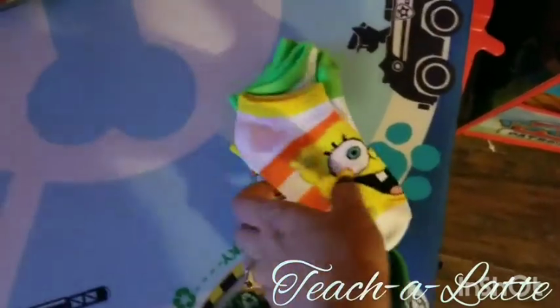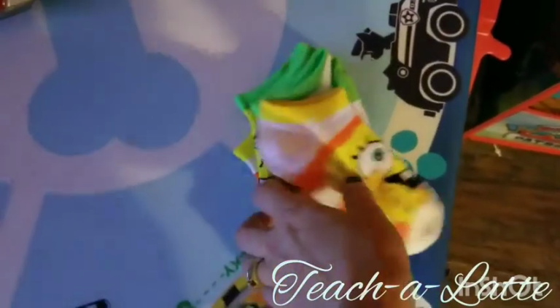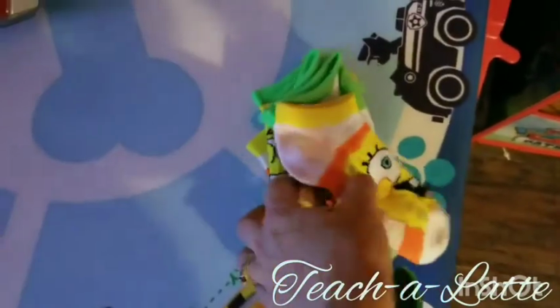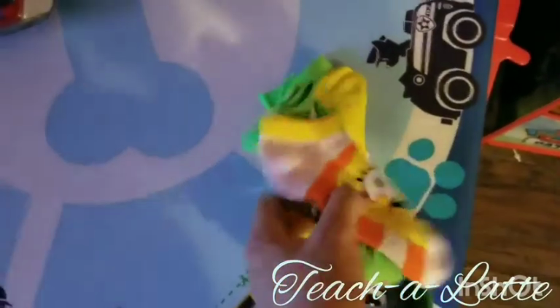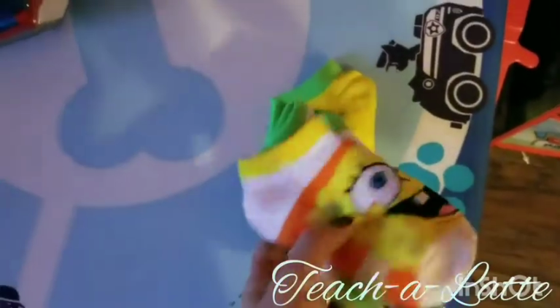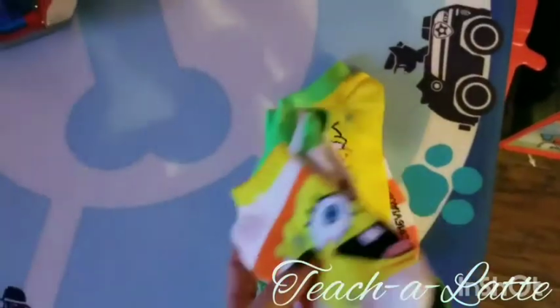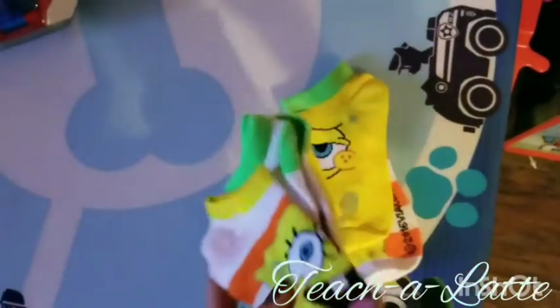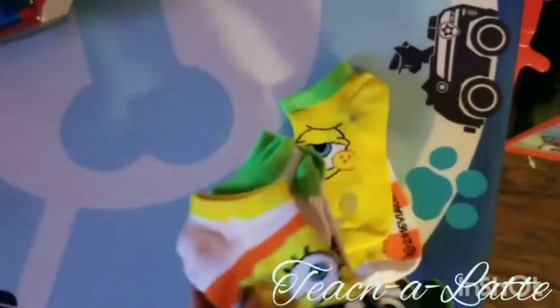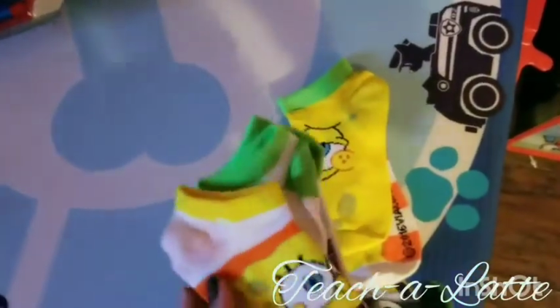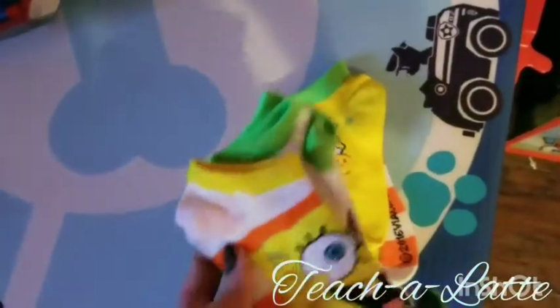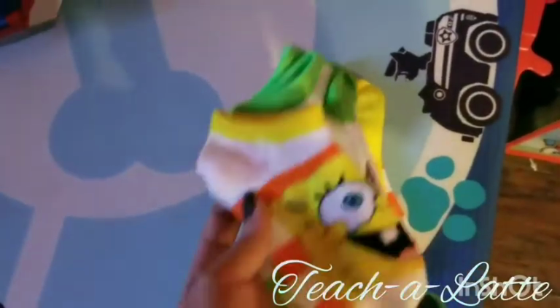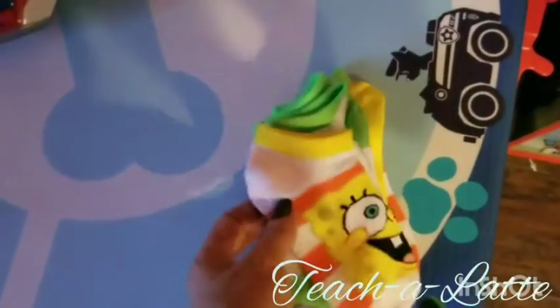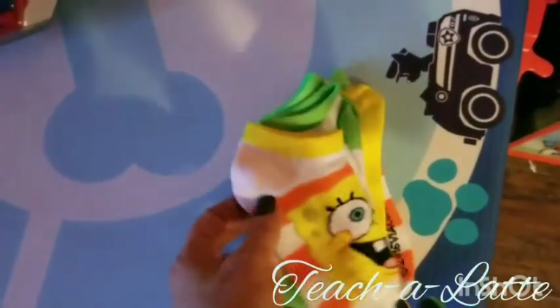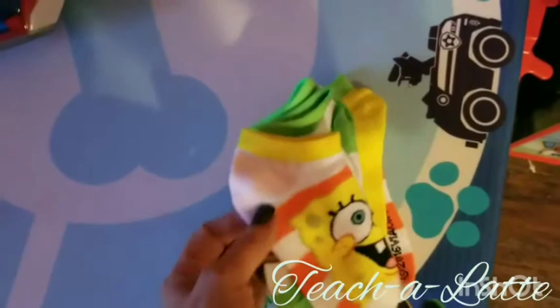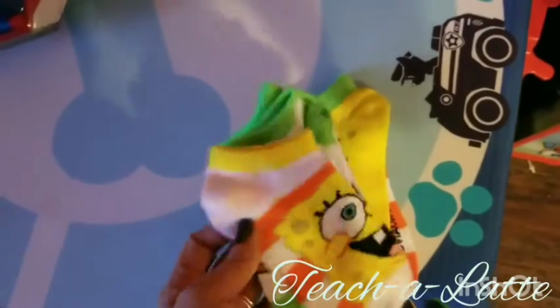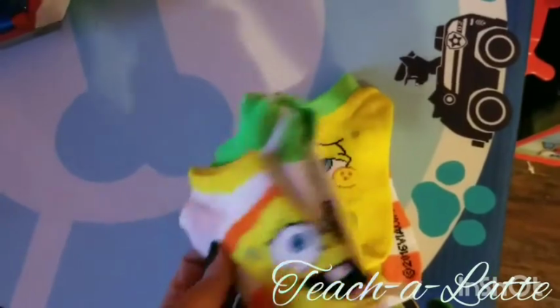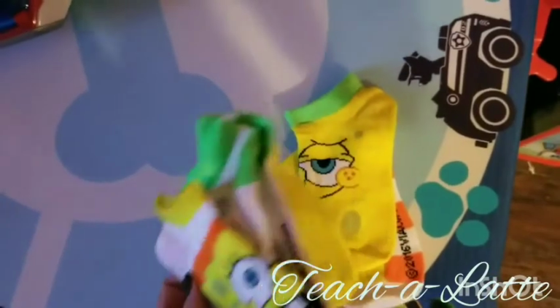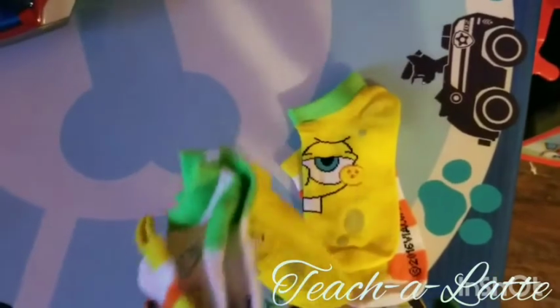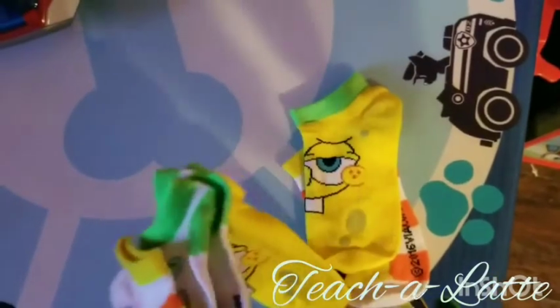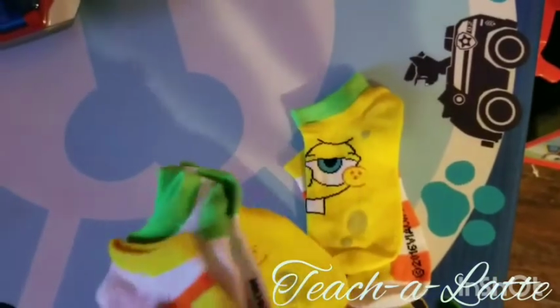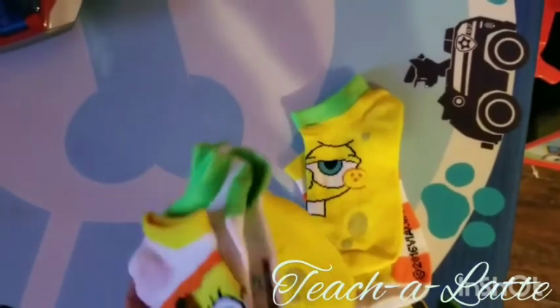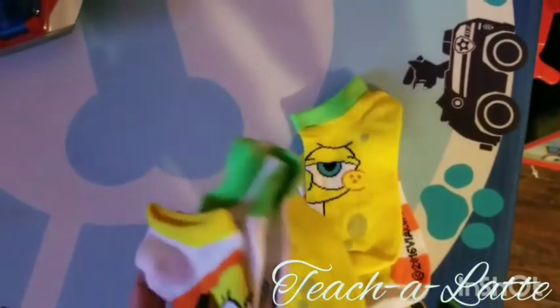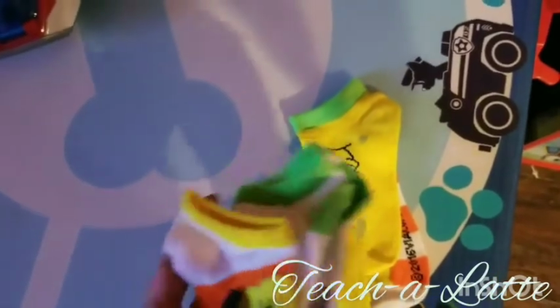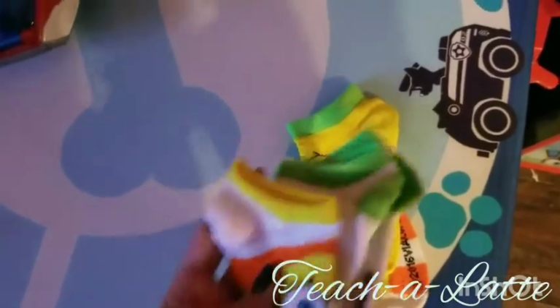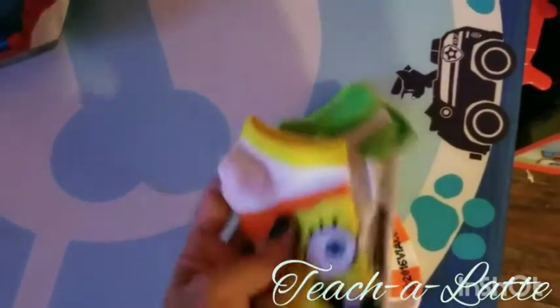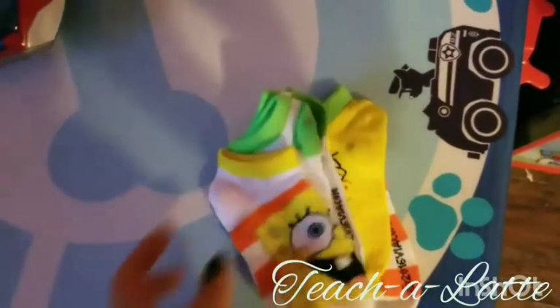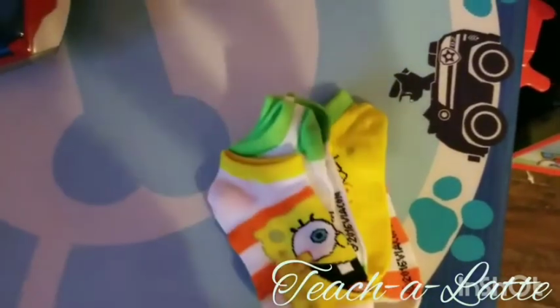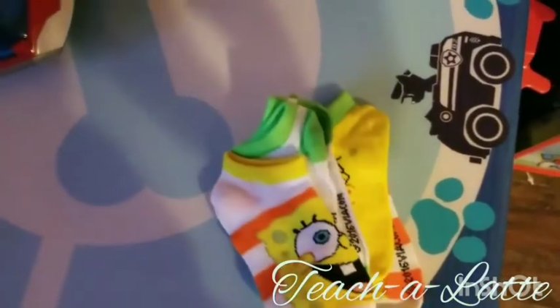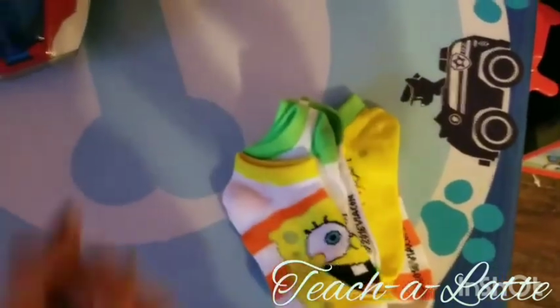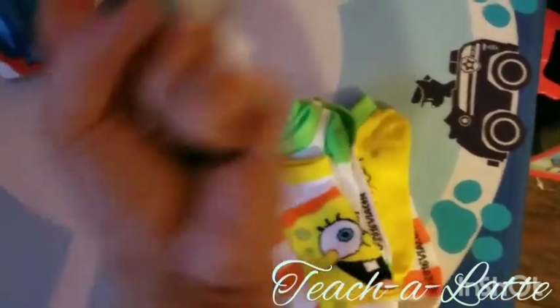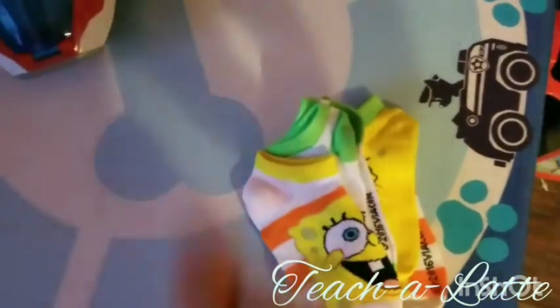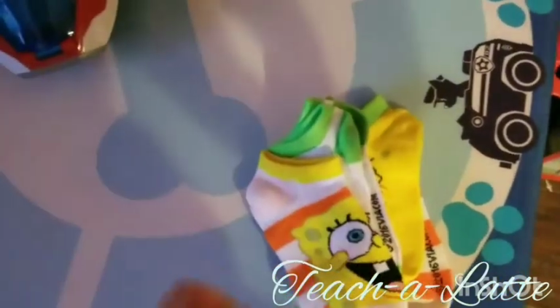Found the SpongeBob socks that we've been looking for for two months — in the toy box. Yes!